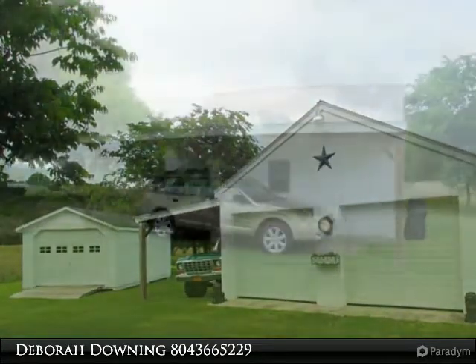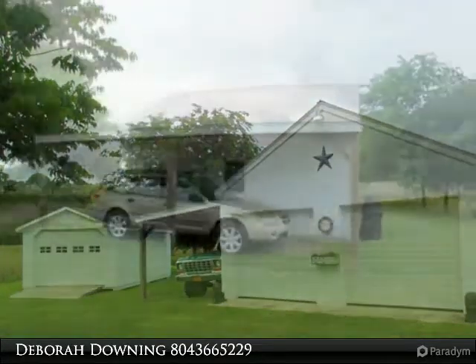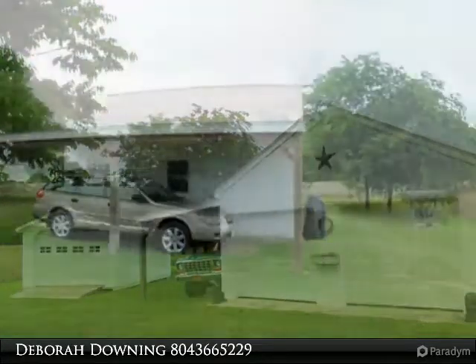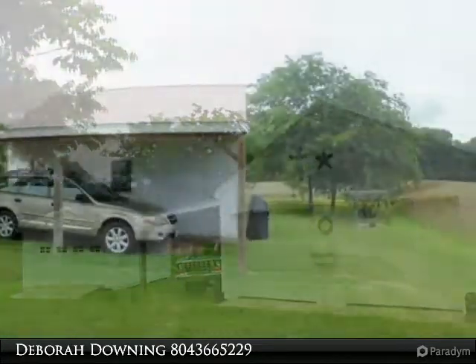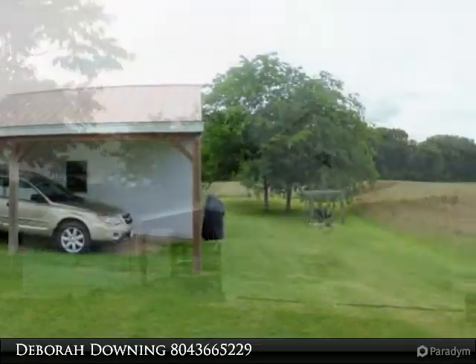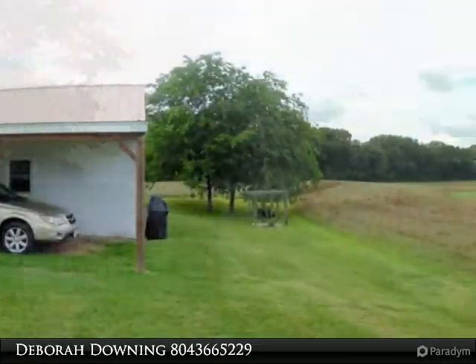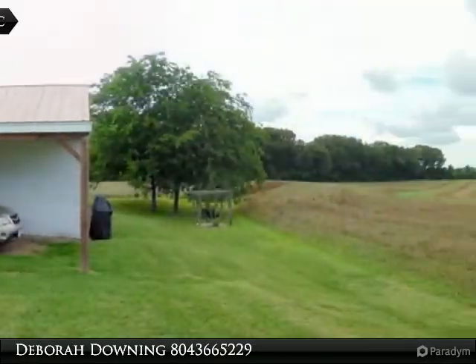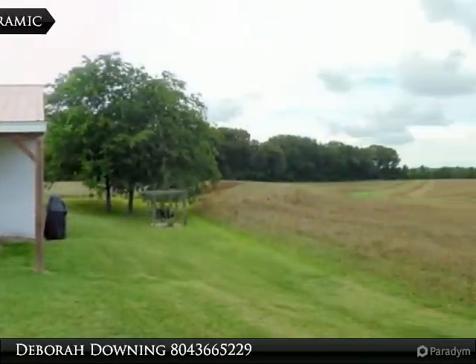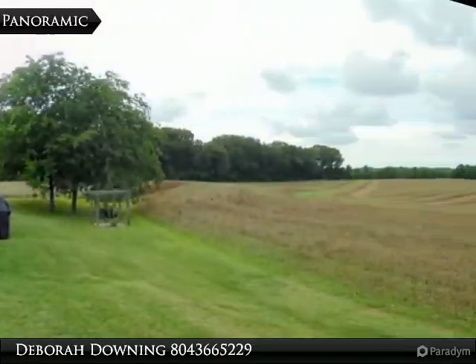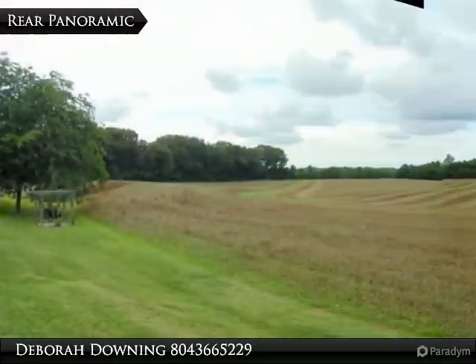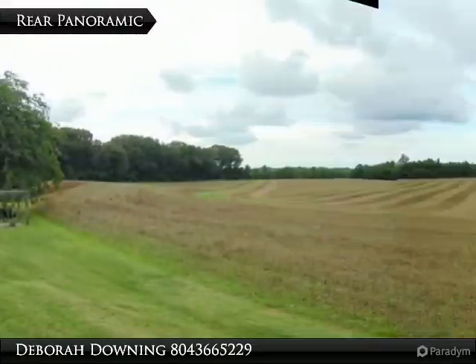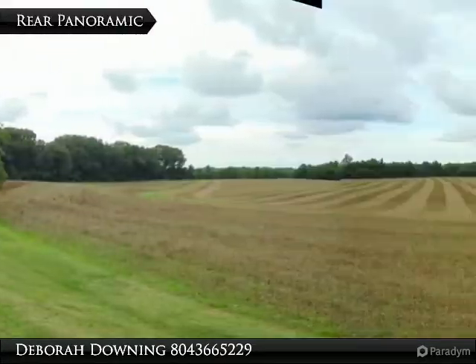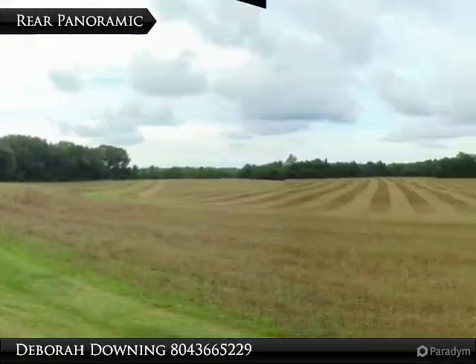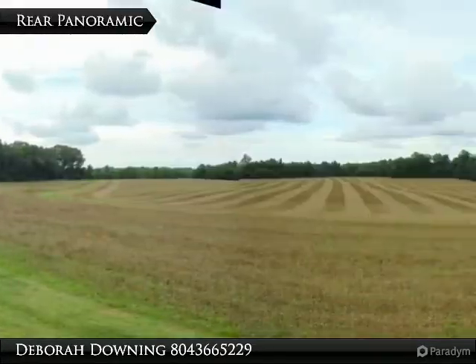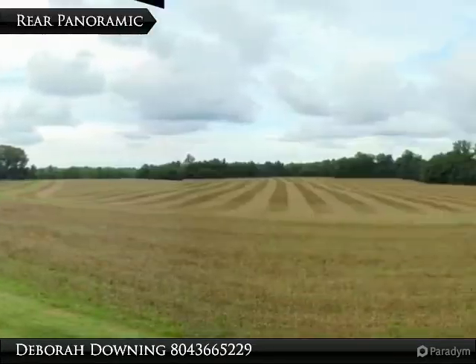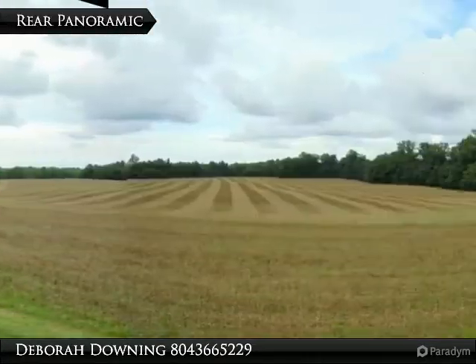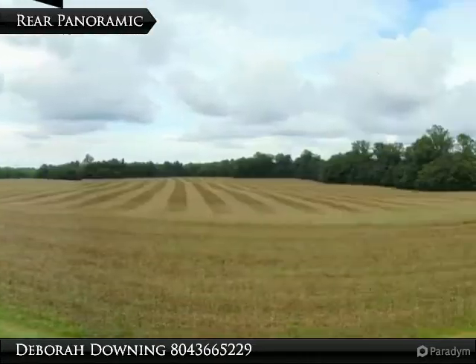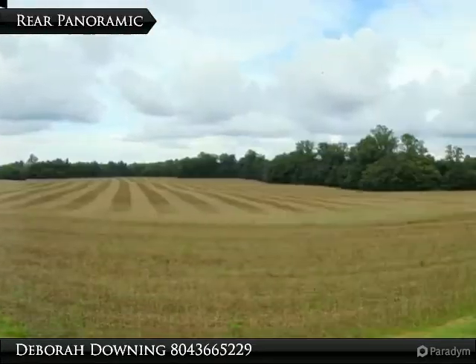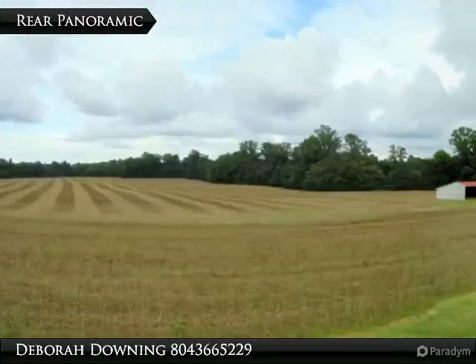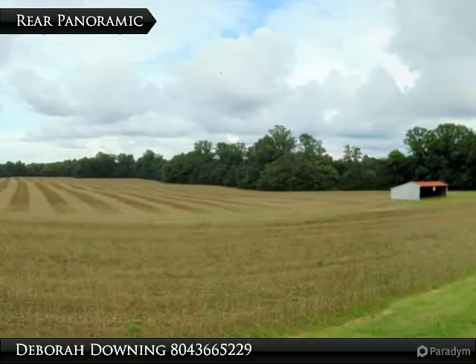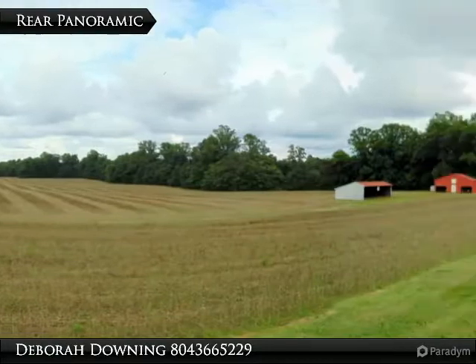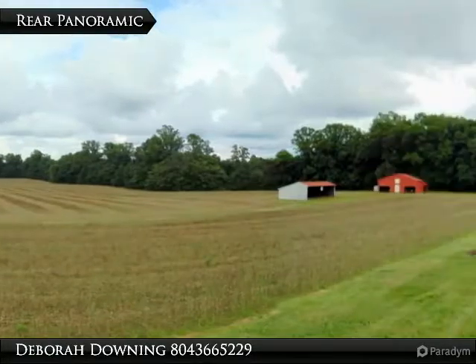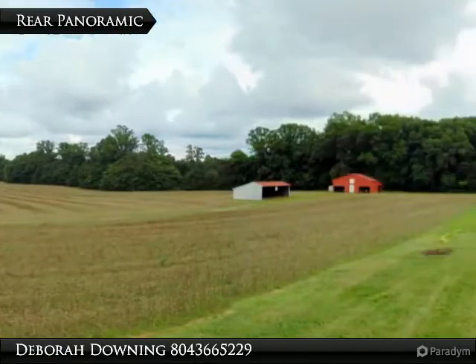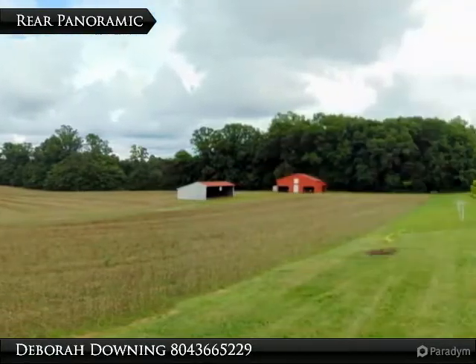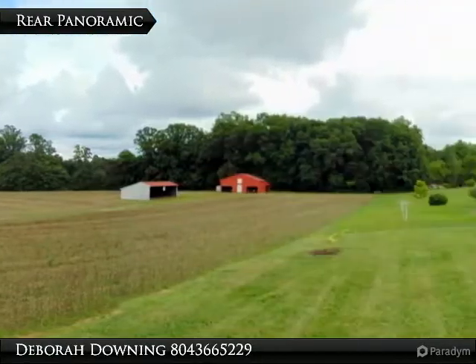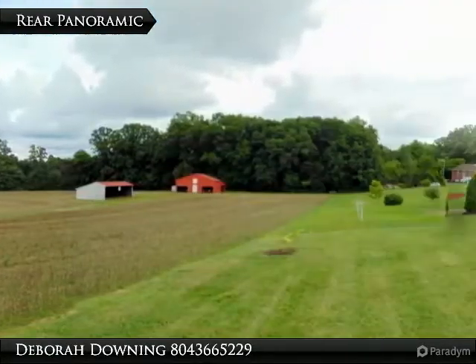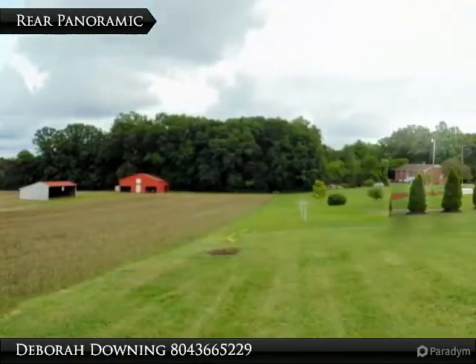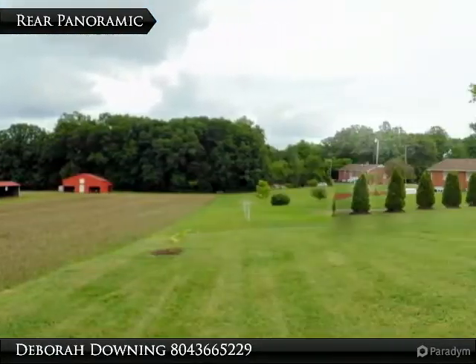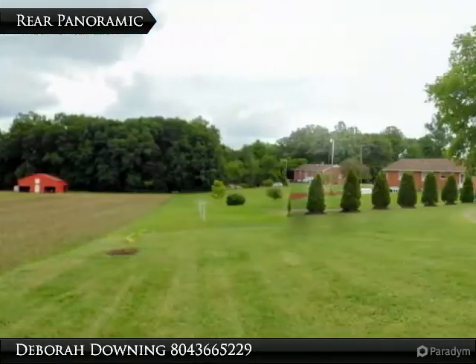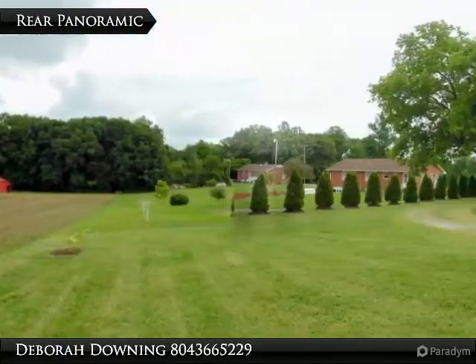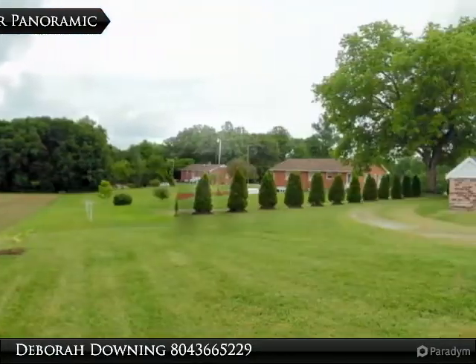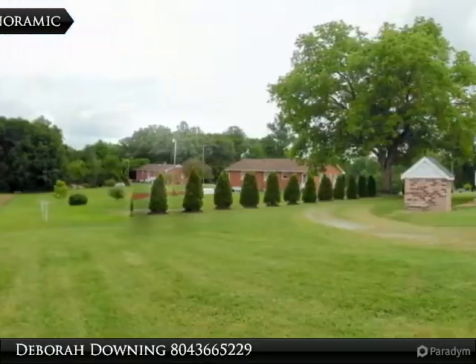Reverse osmosis water system. So much potential for this land and this area.